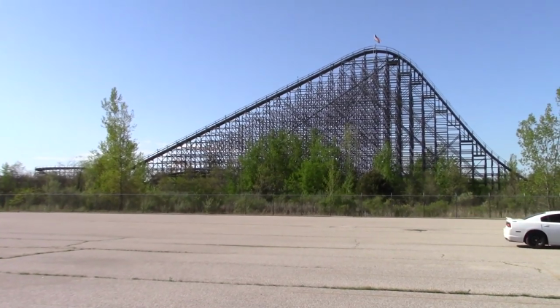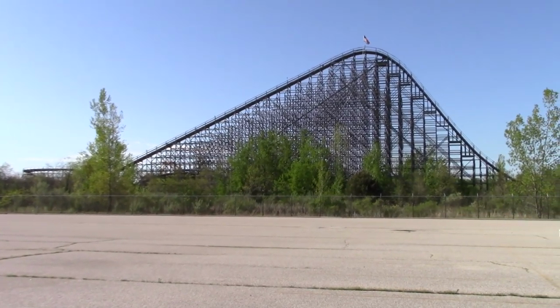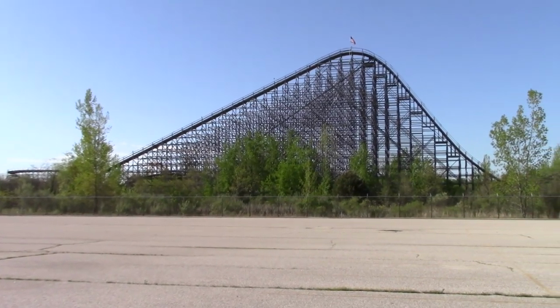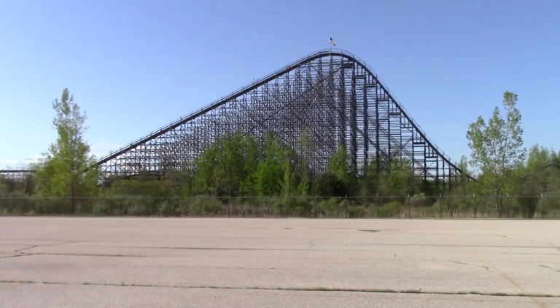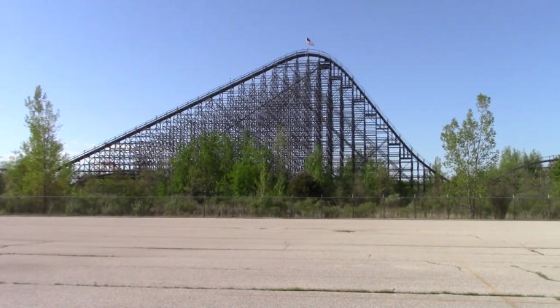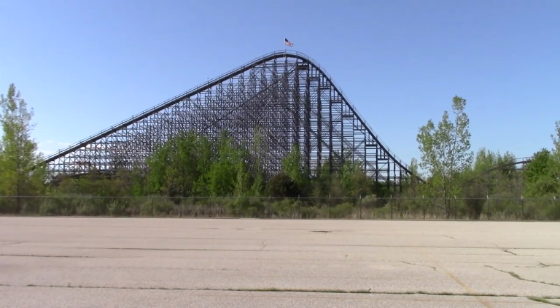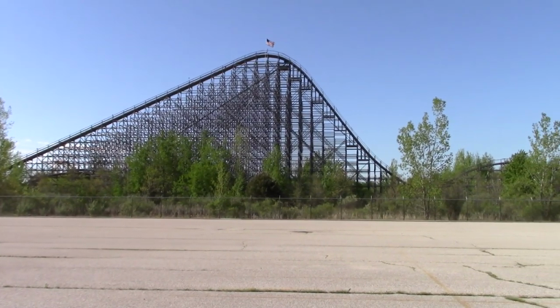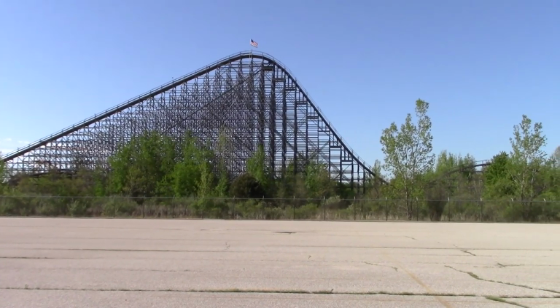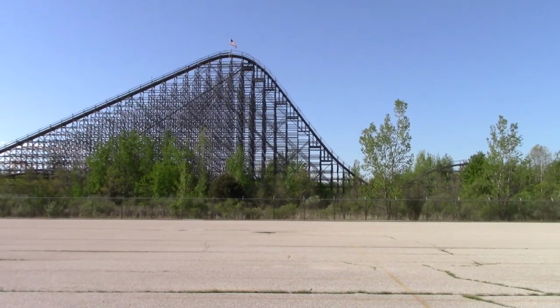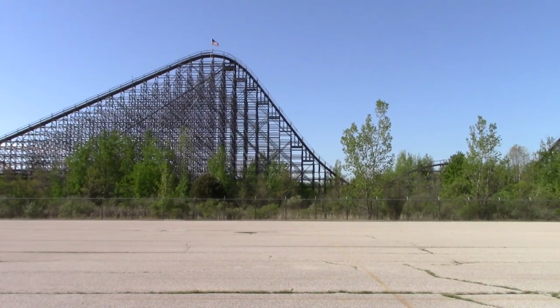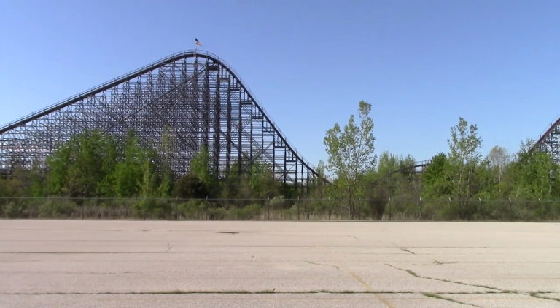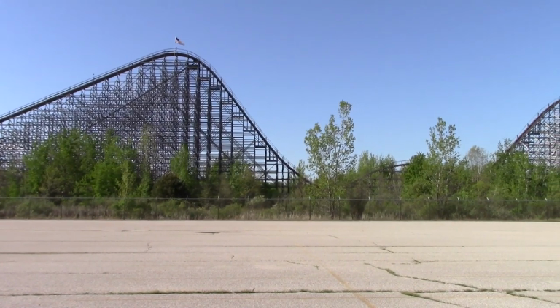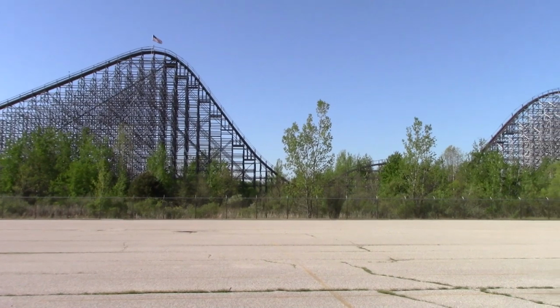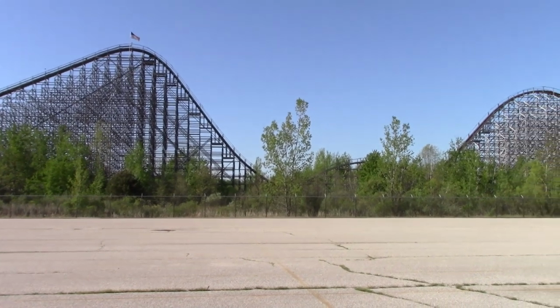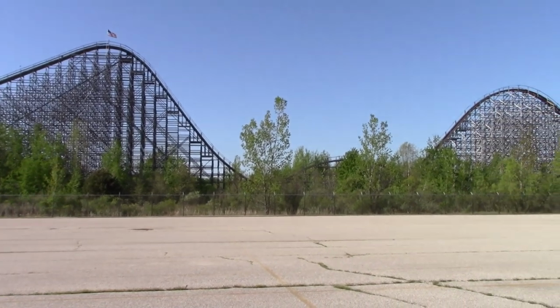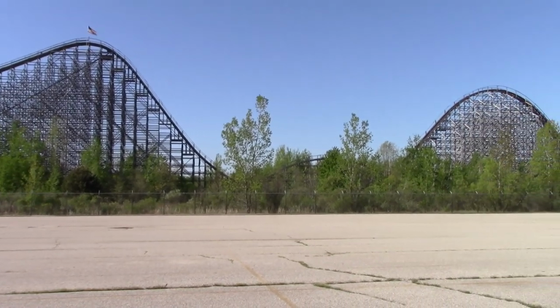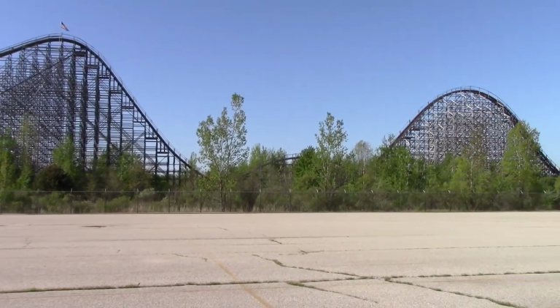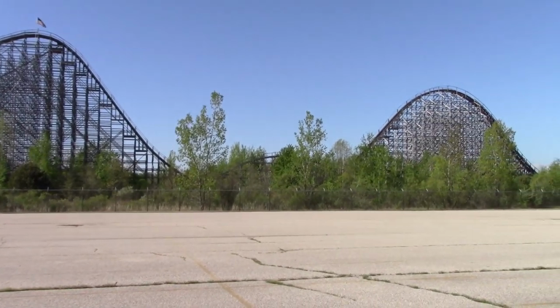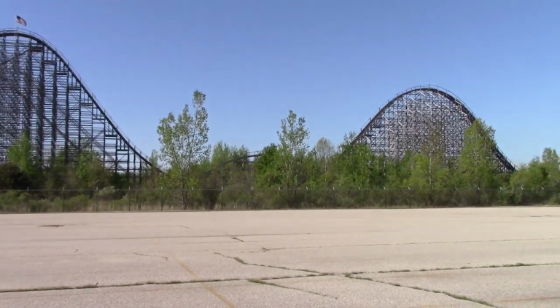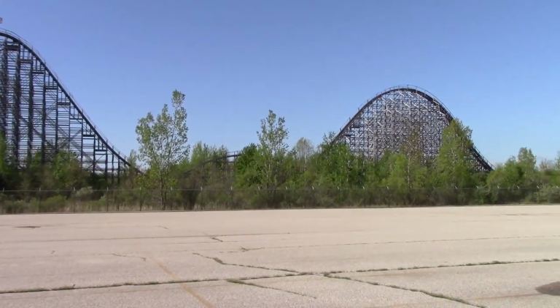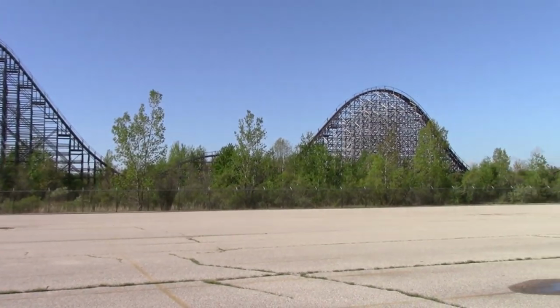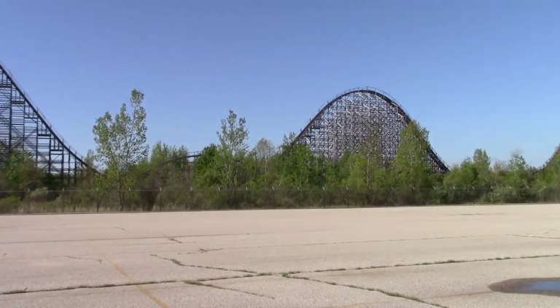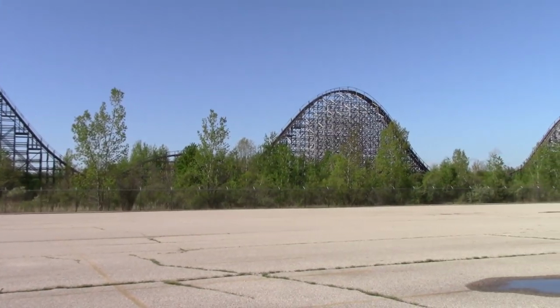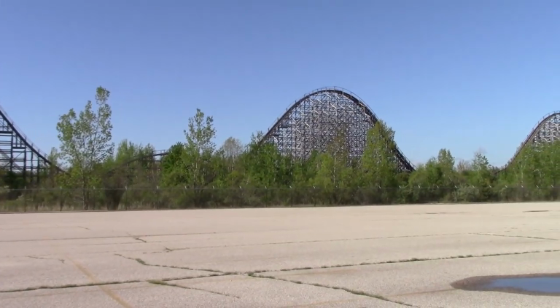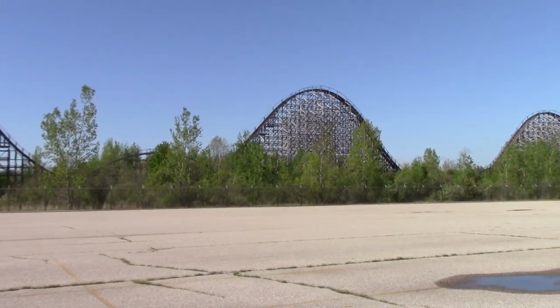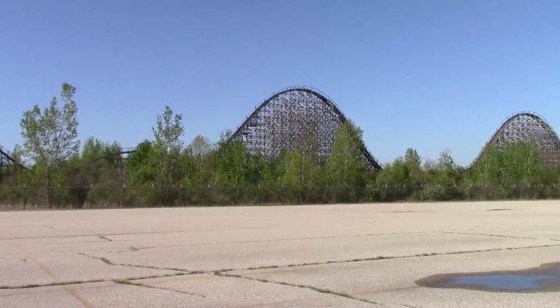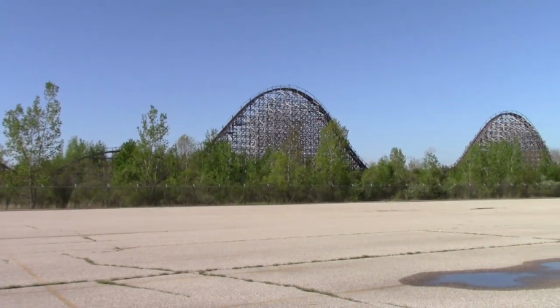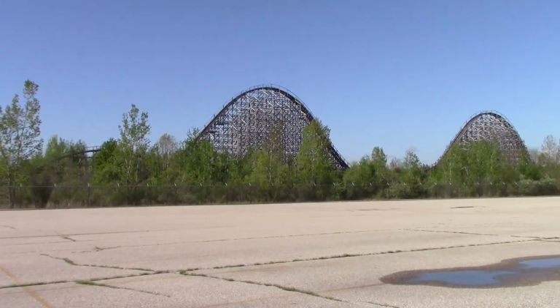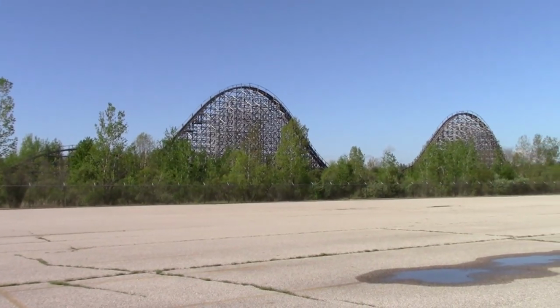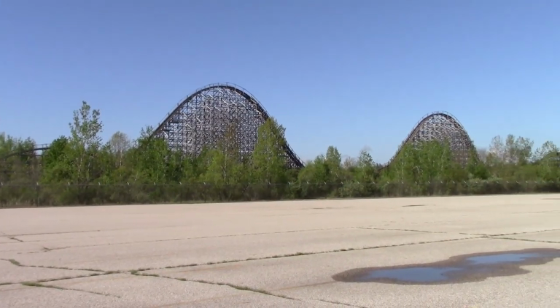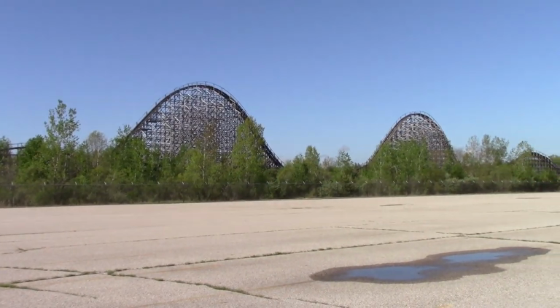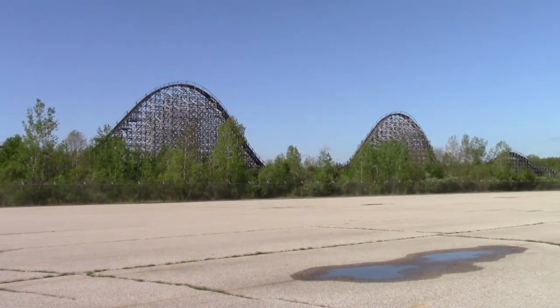From the parking lot side, you get a really good view of this terrain coaster — Shivering Timbers.